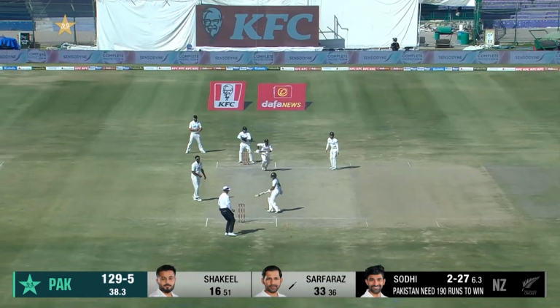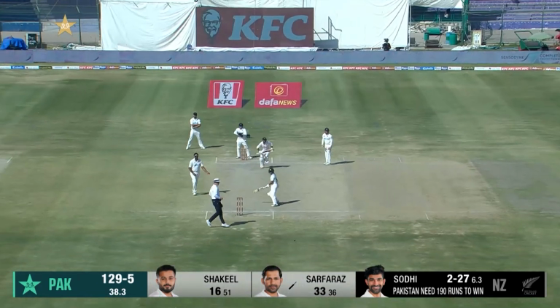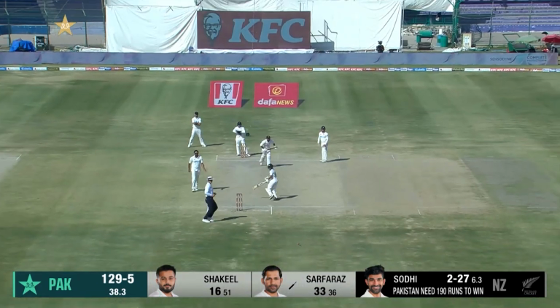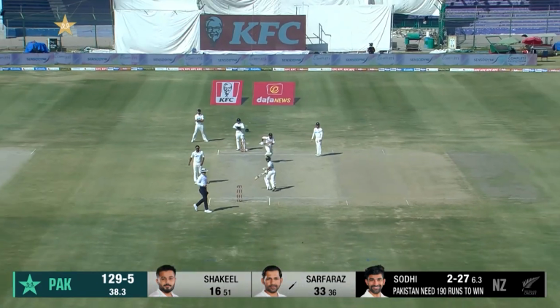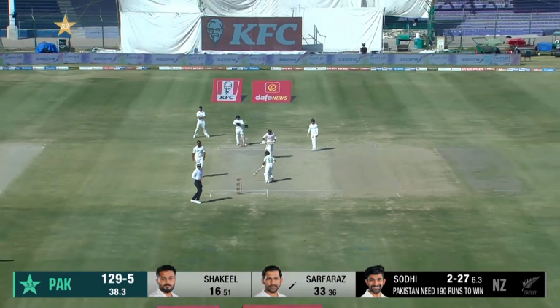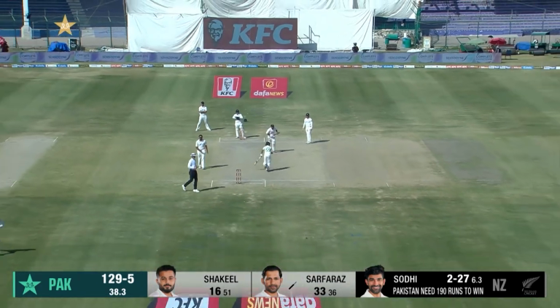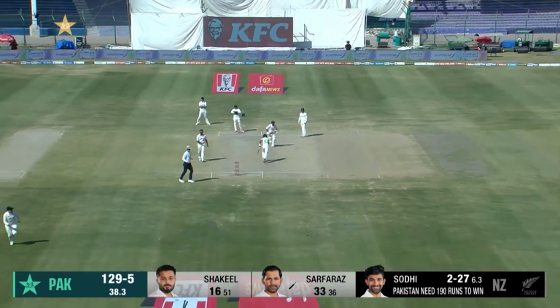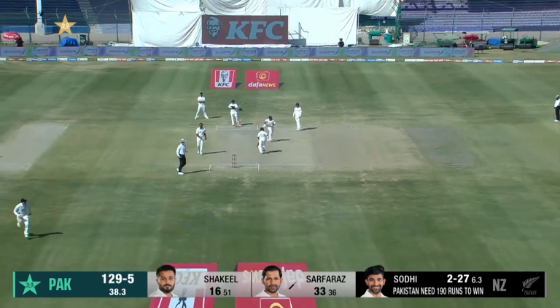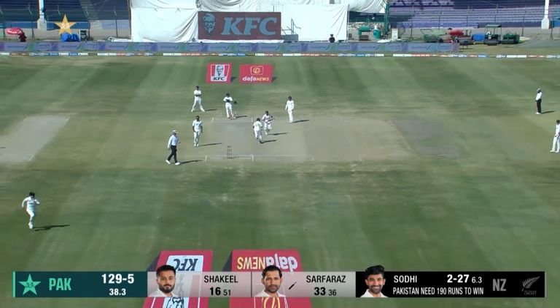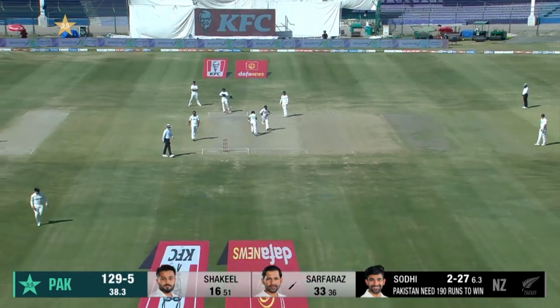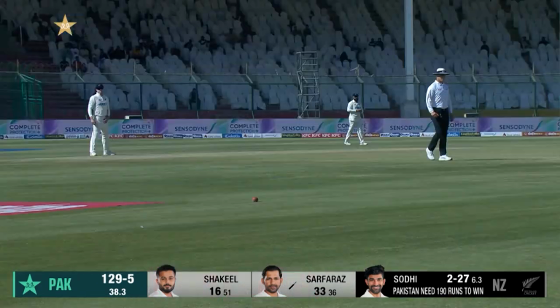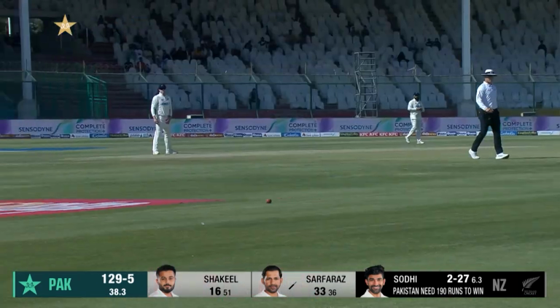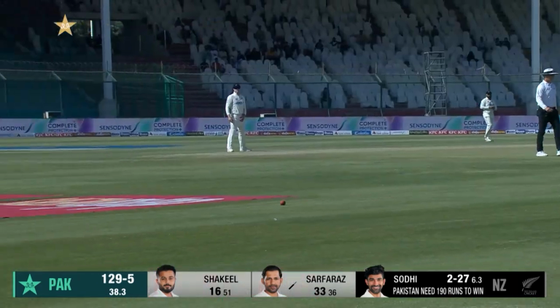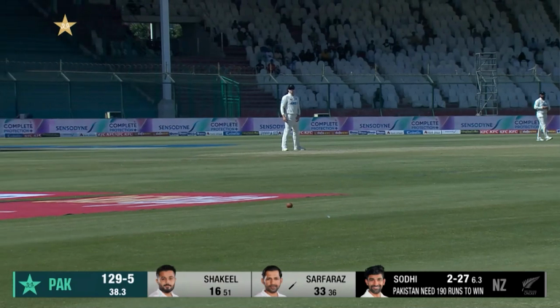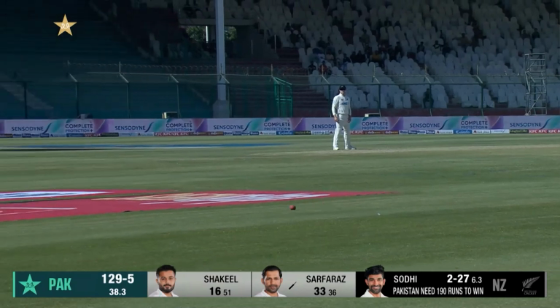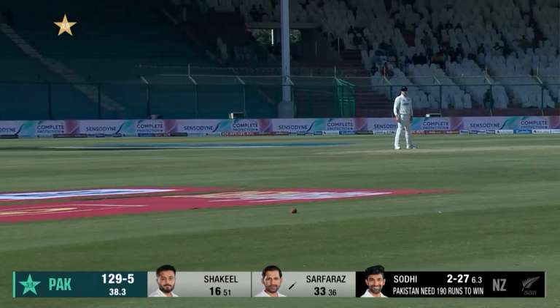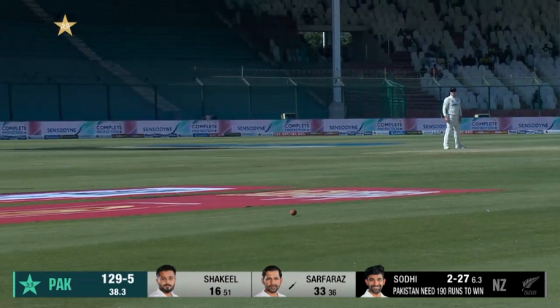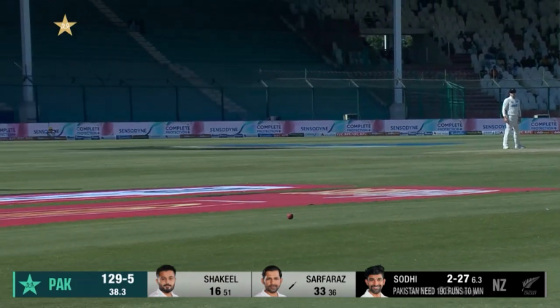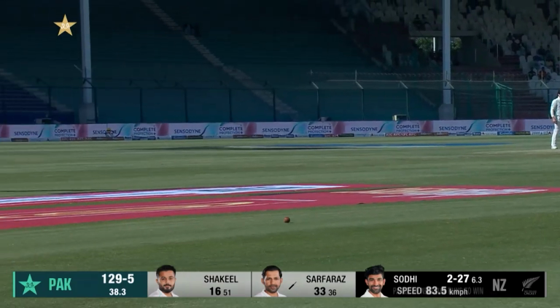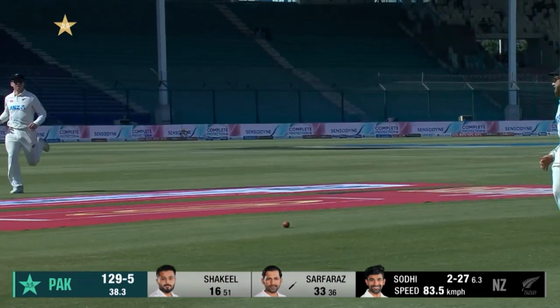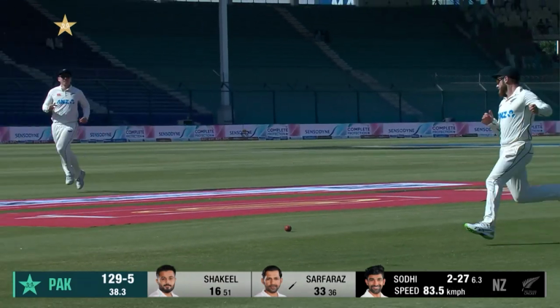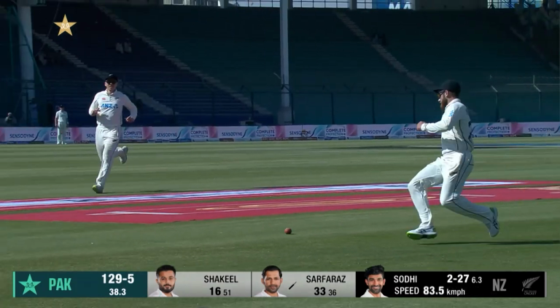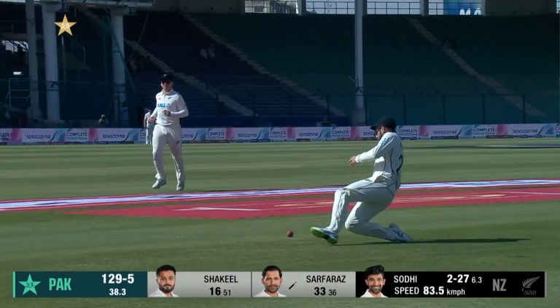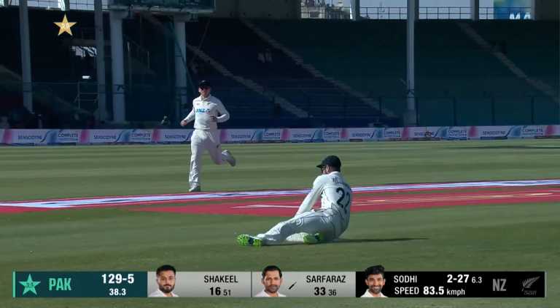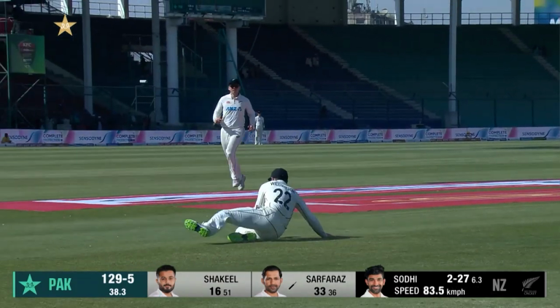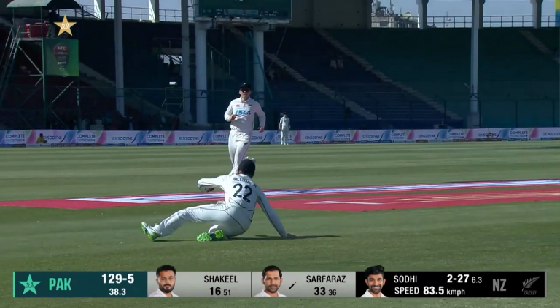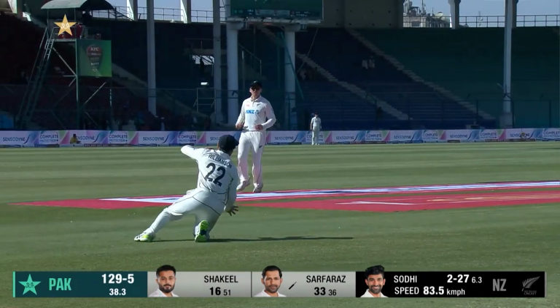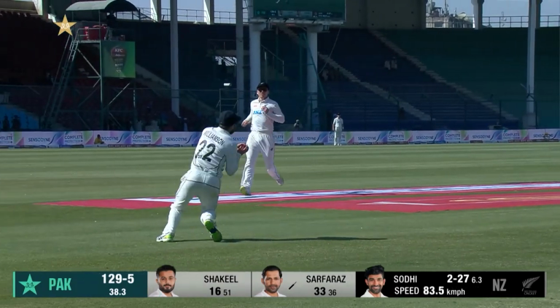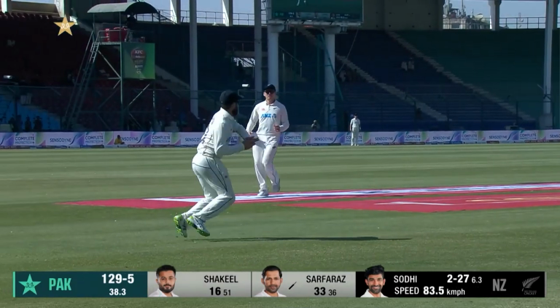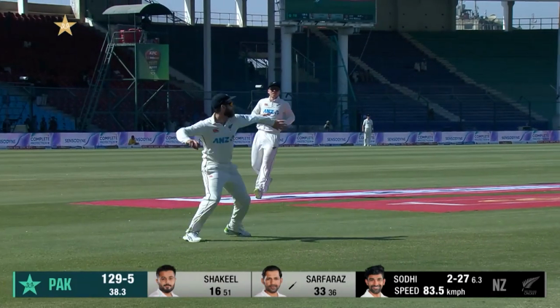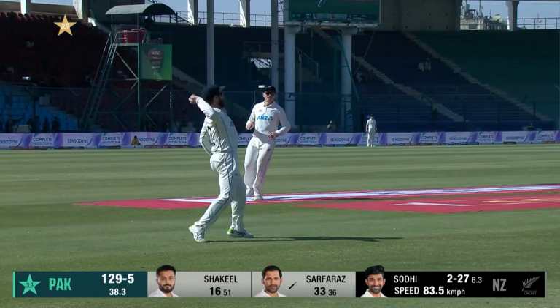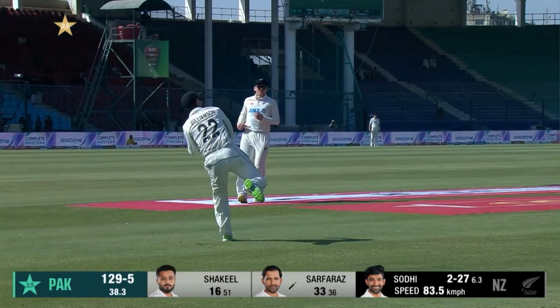Wrong direction but very well read — Williamson's gone the wrong way initially, gets around and cuts it to just two.